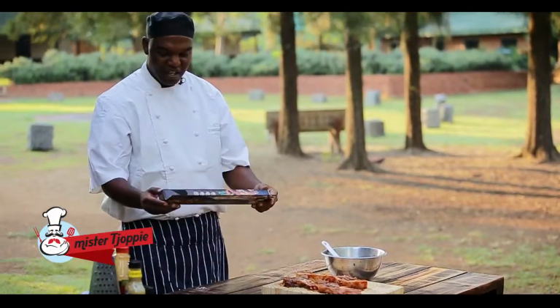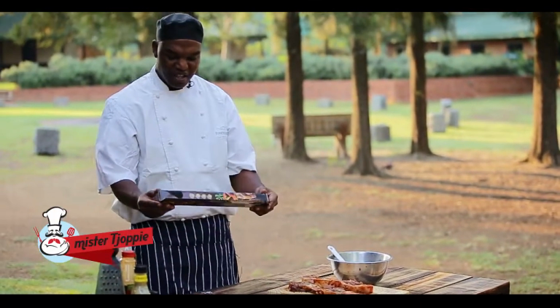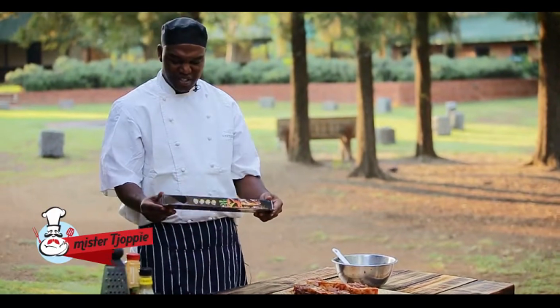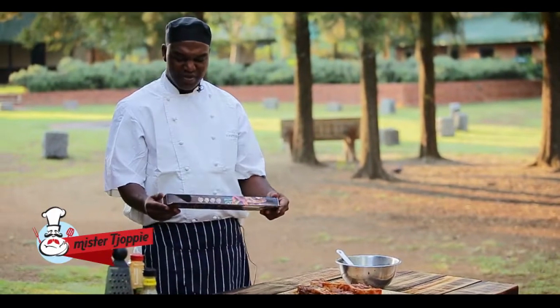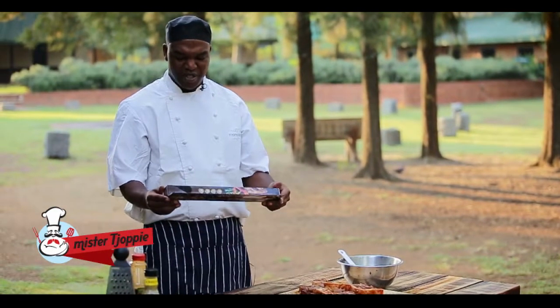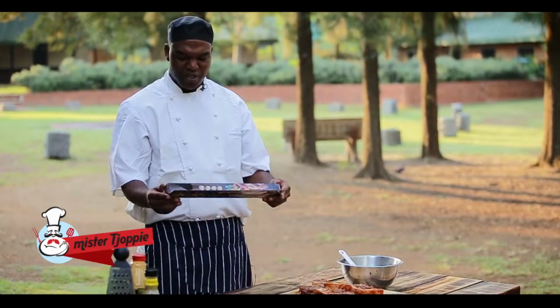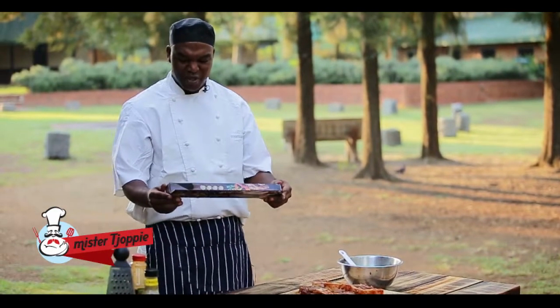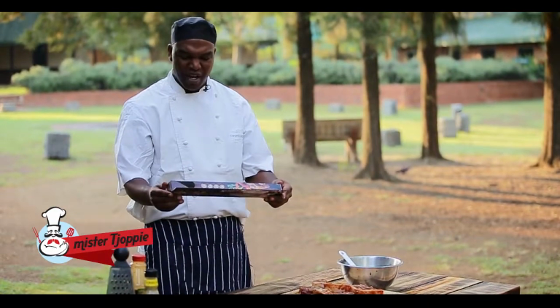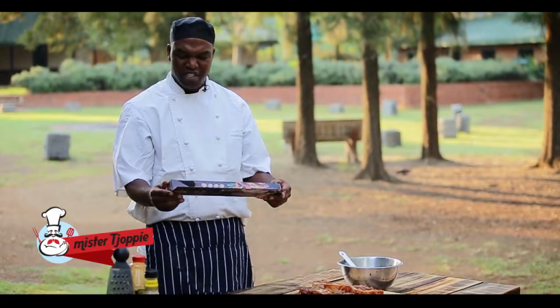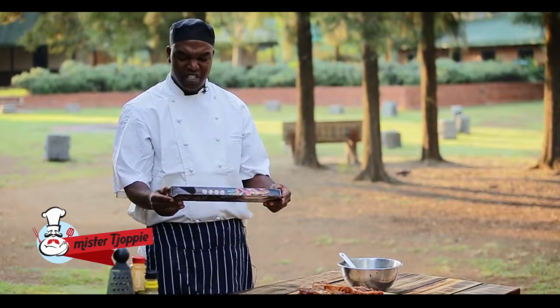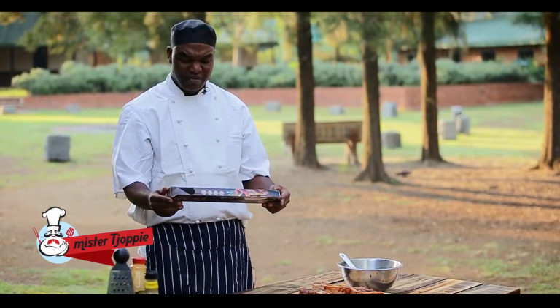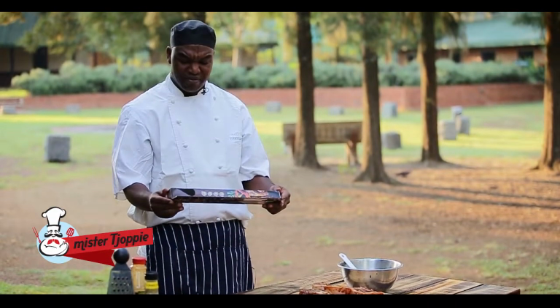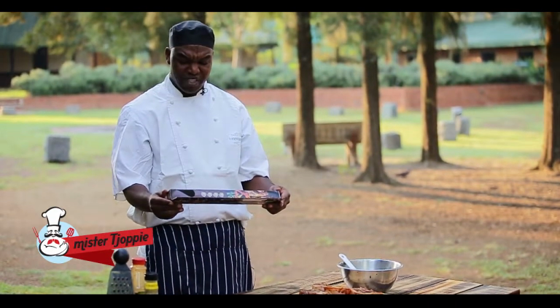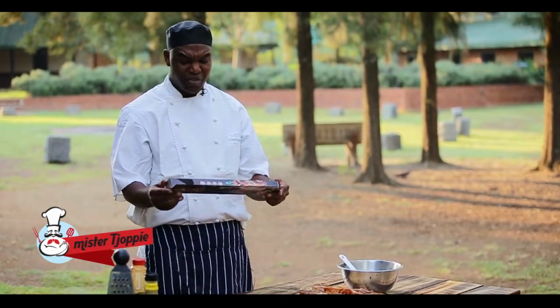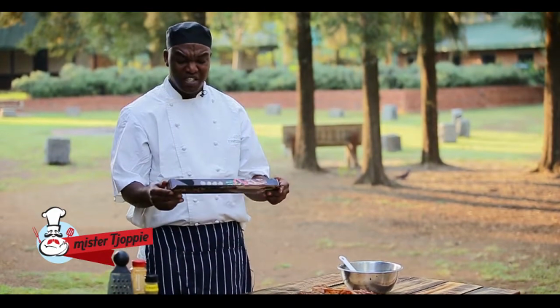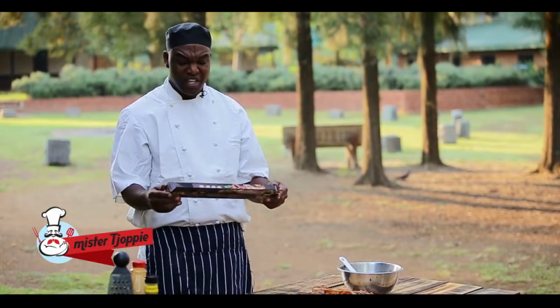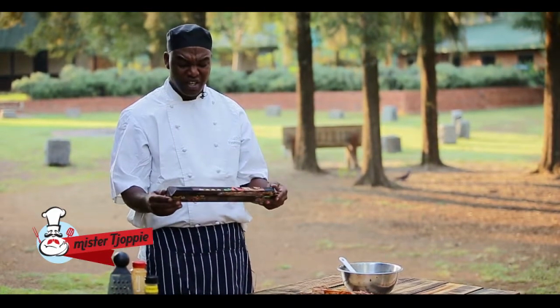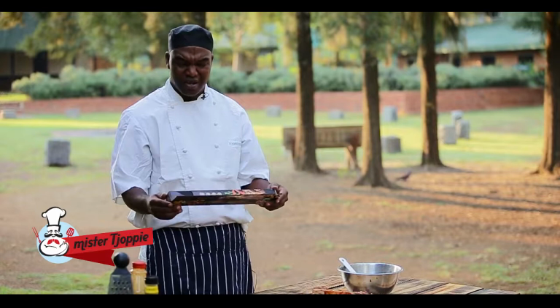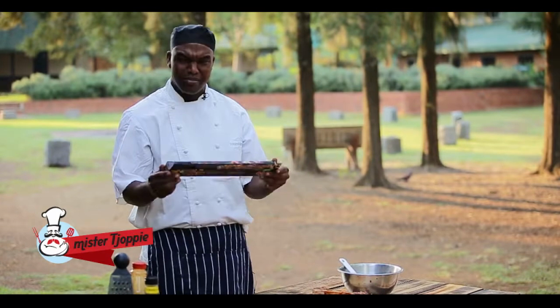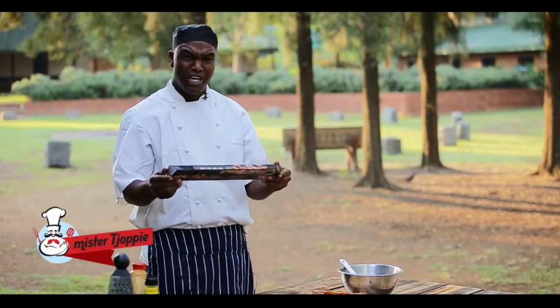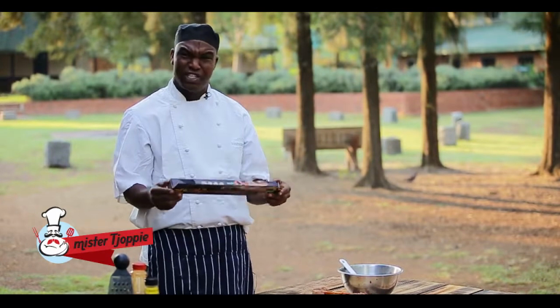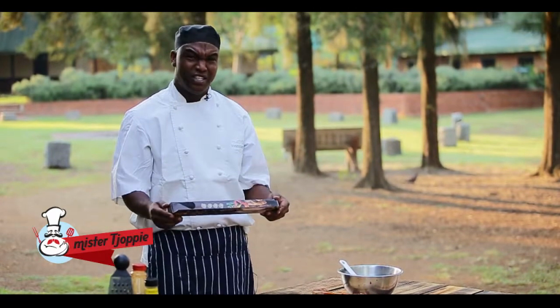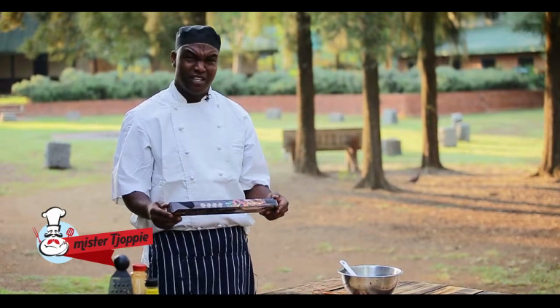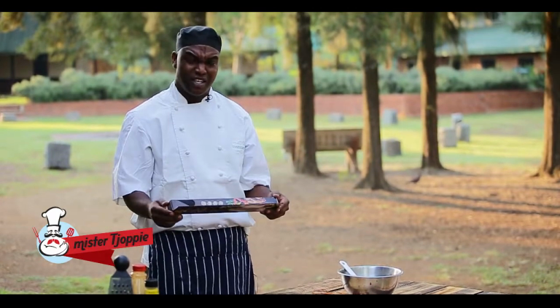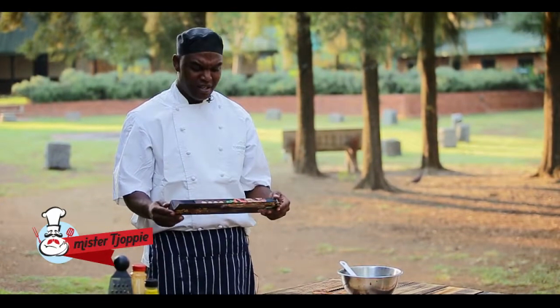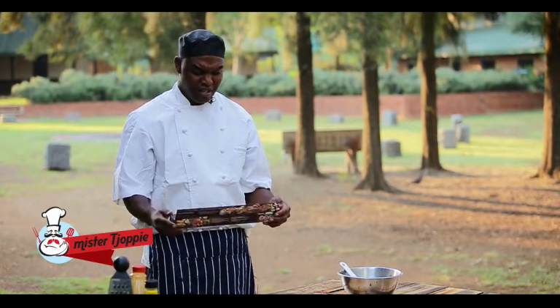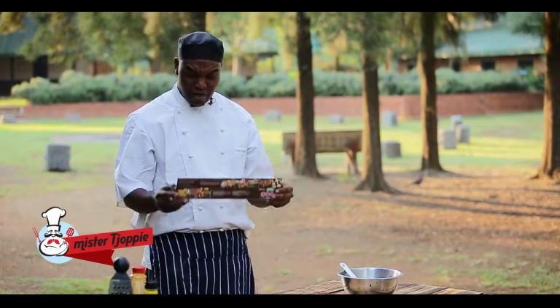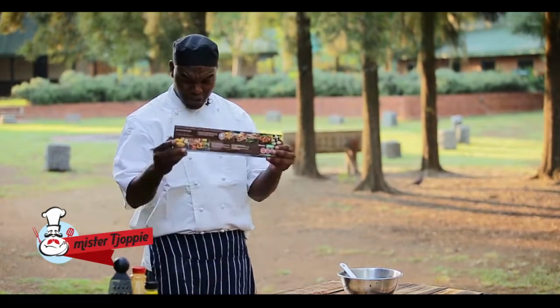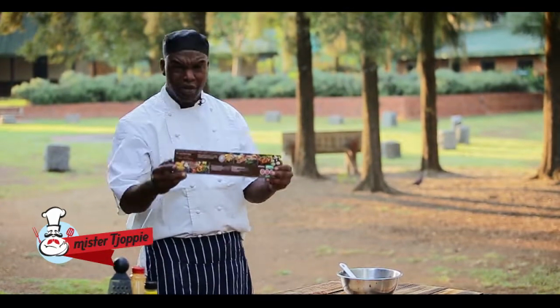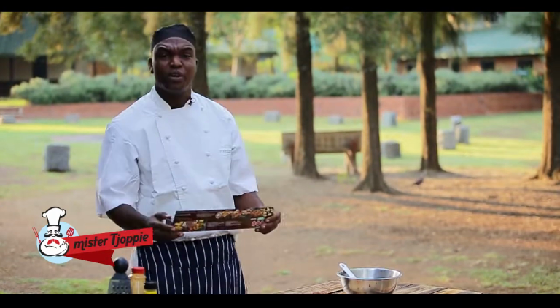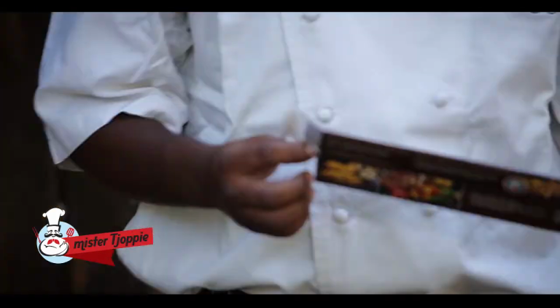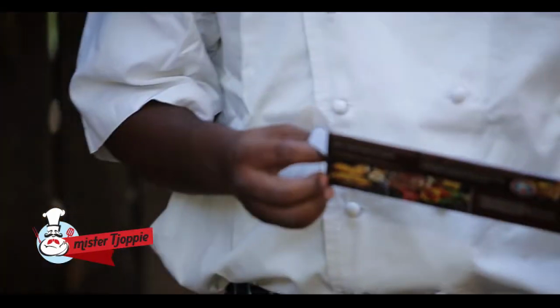This is Mr. Choppy's braai sheet. Let me show you how it works.